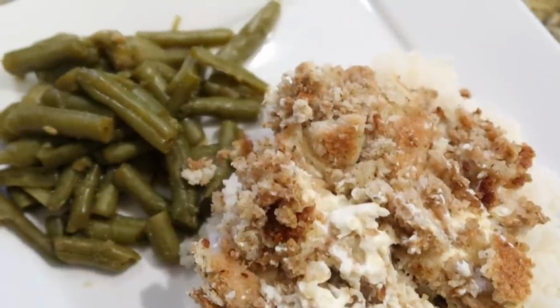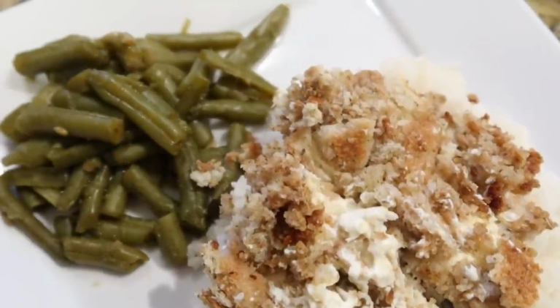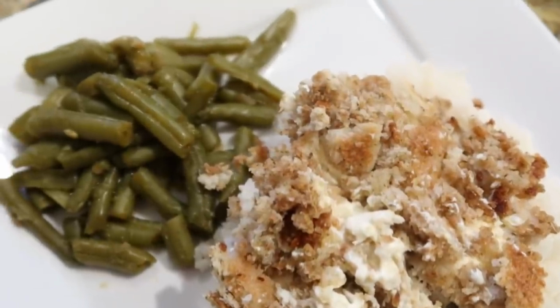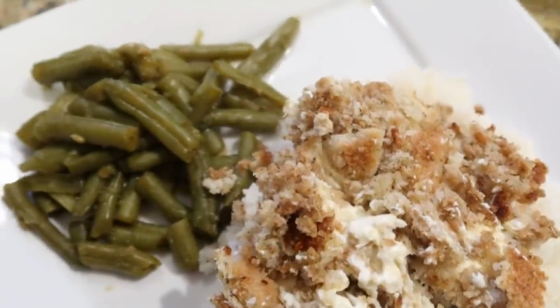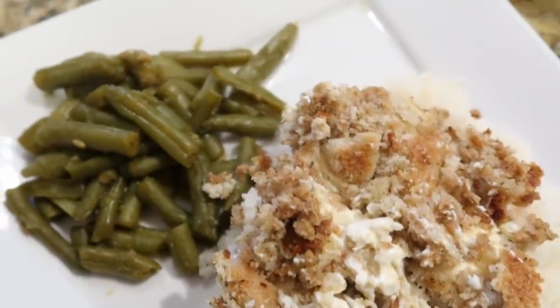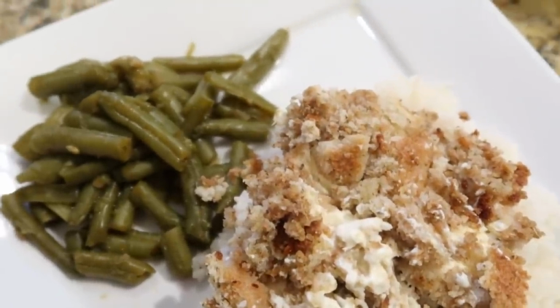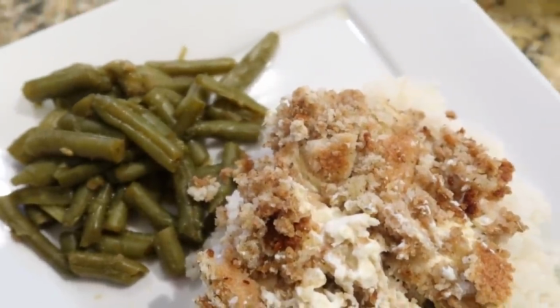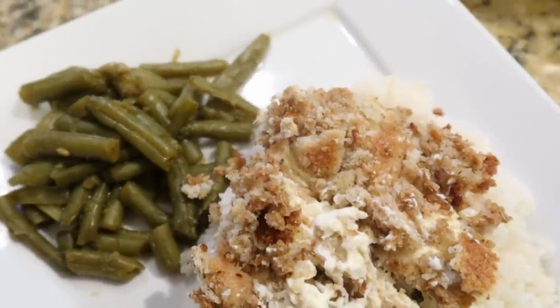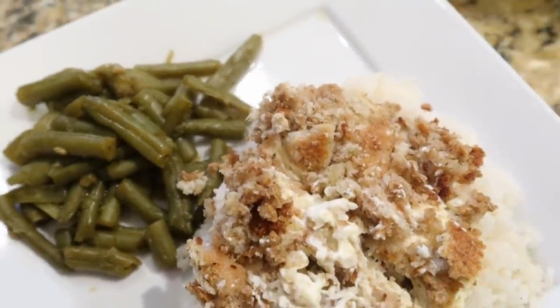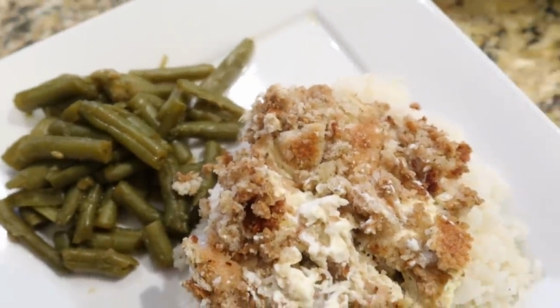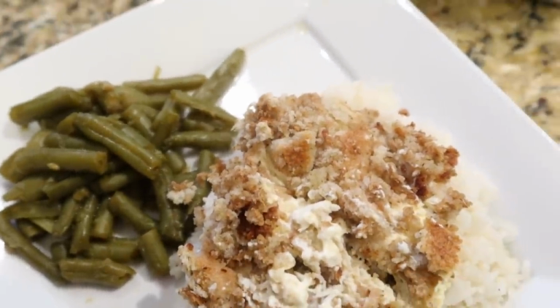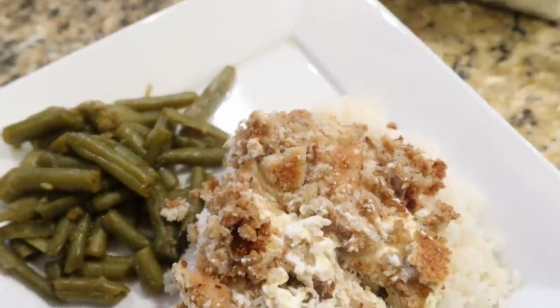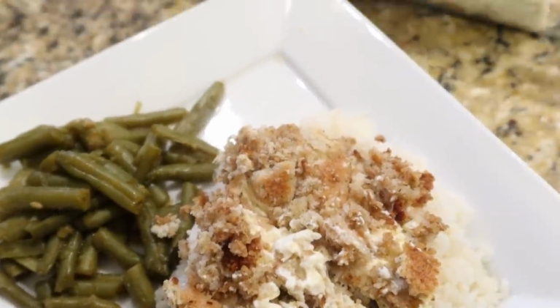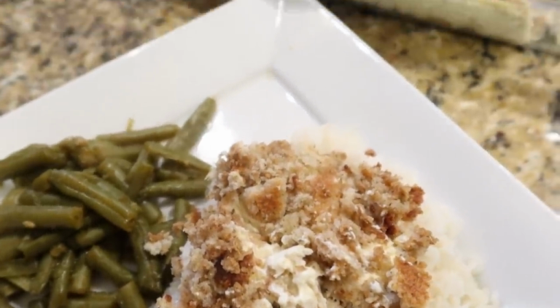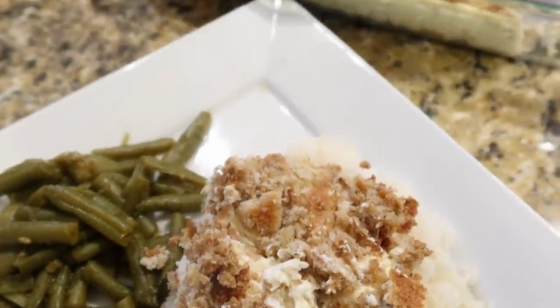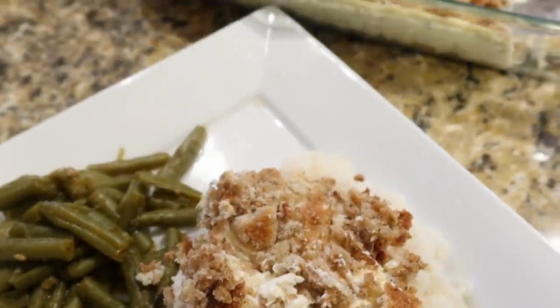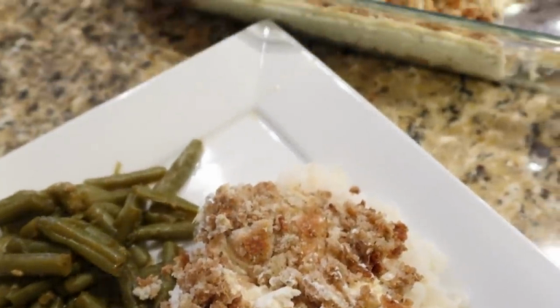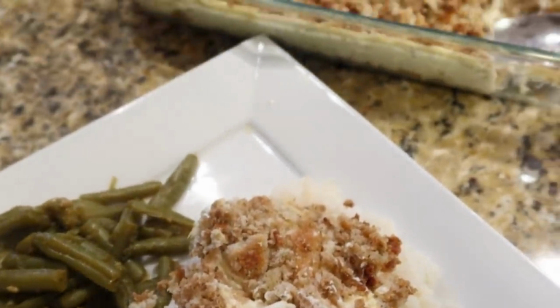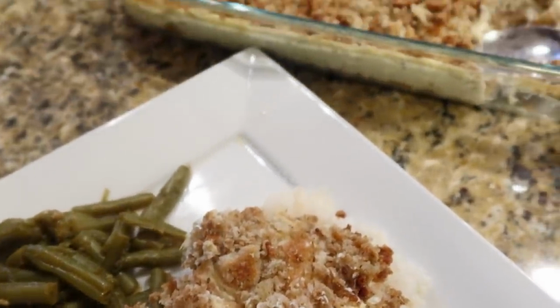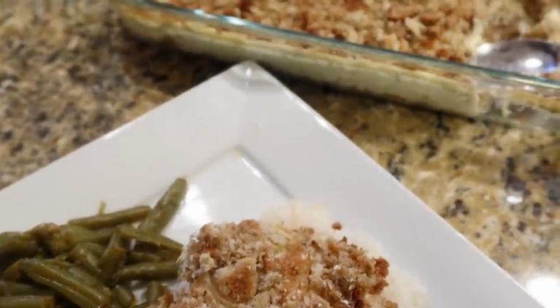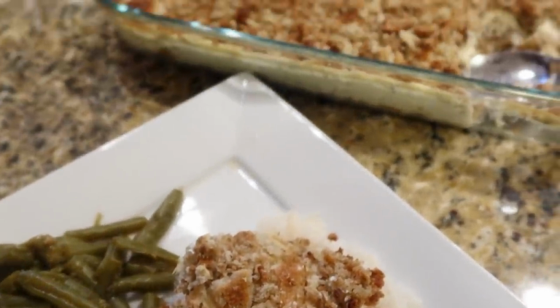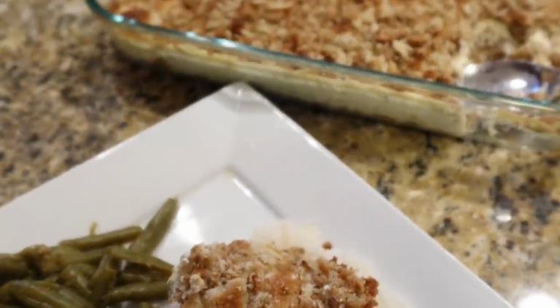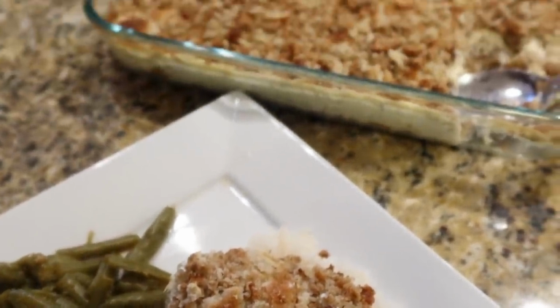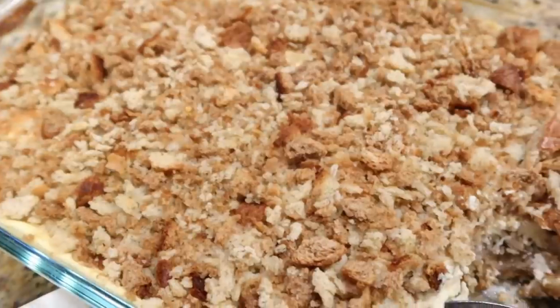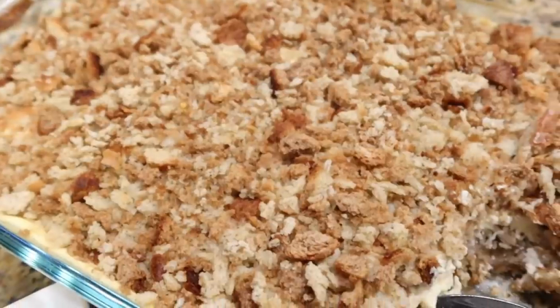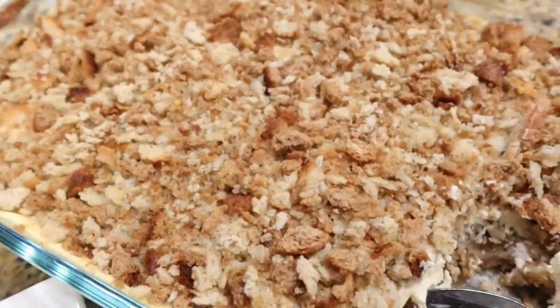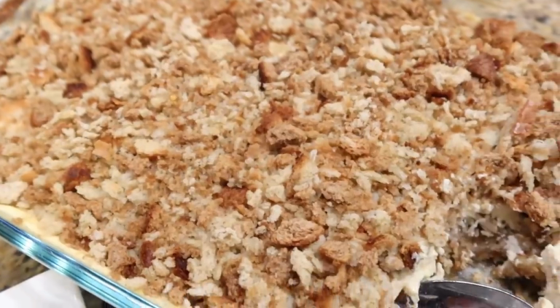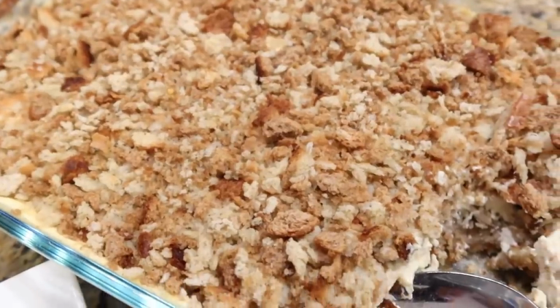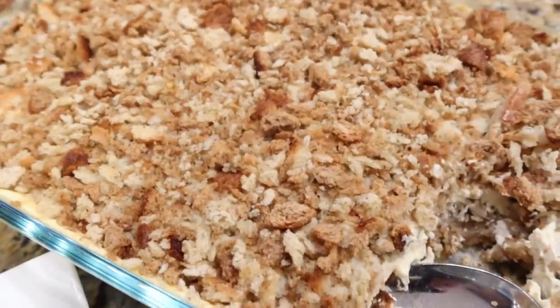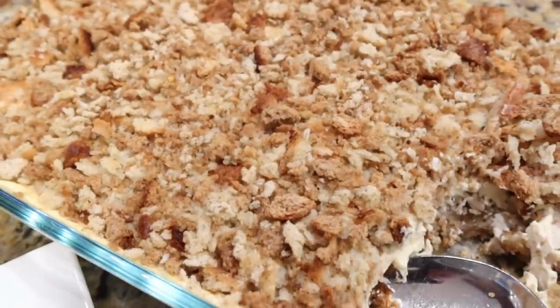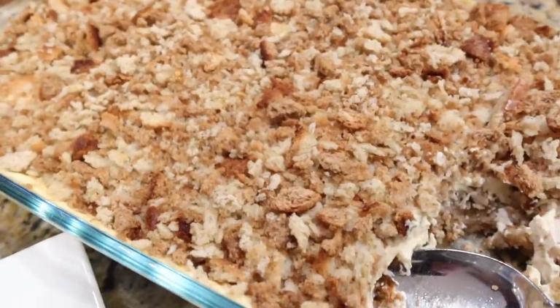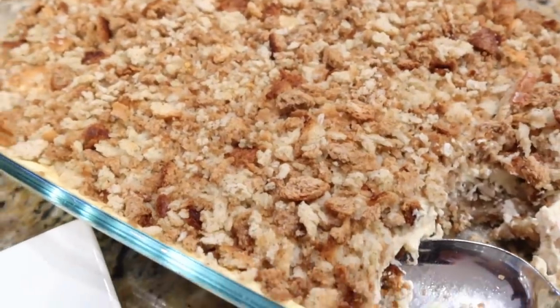My family said they all loved this chicken casserole just as much as the one I normally make with the buttery corn flakes on top.